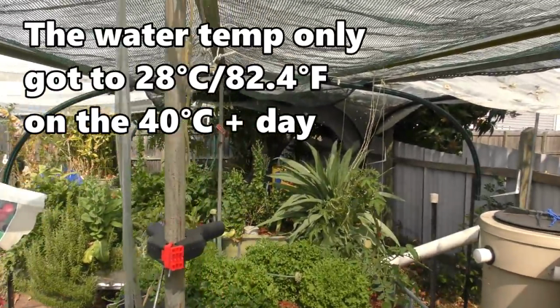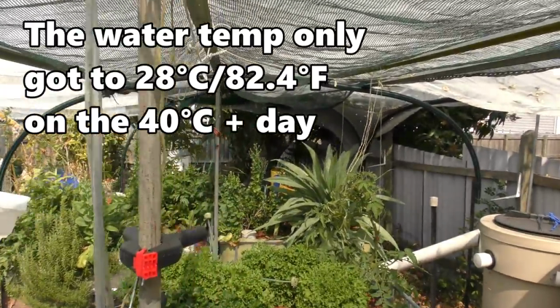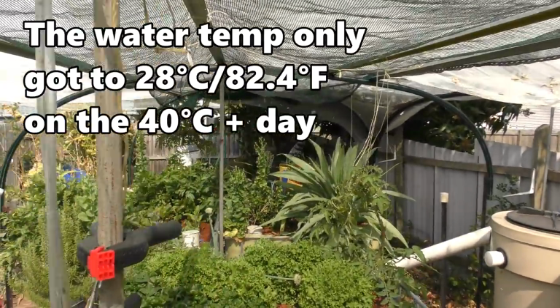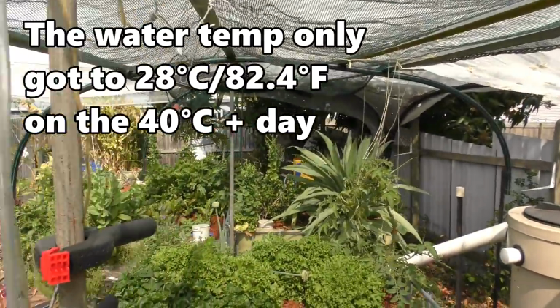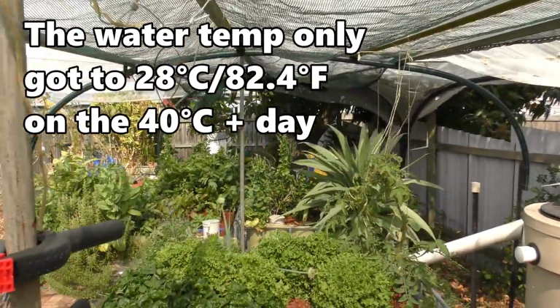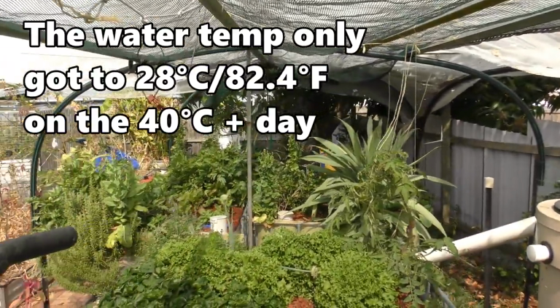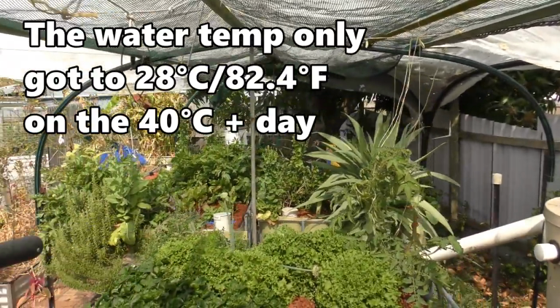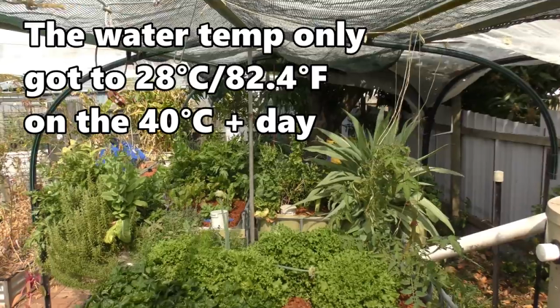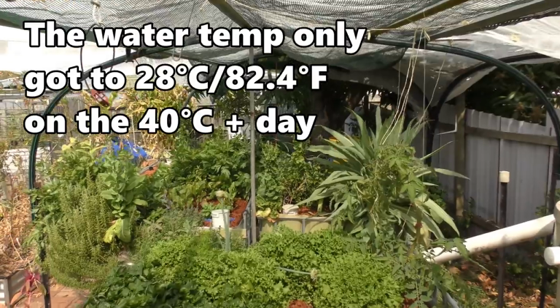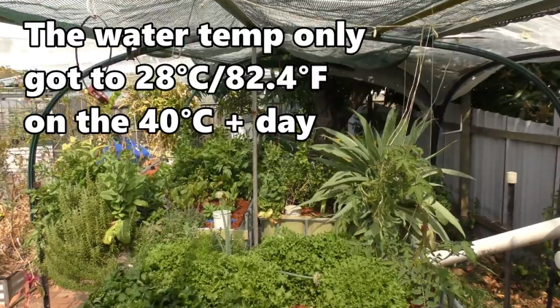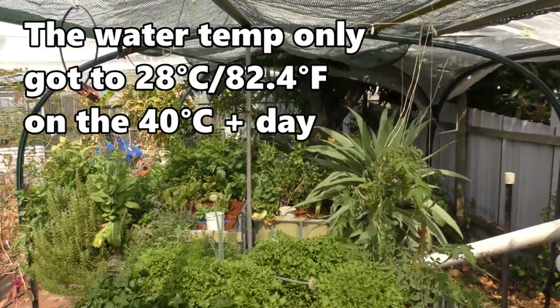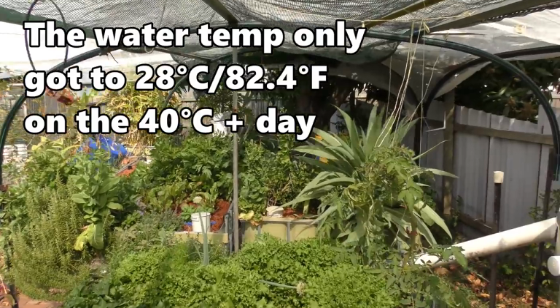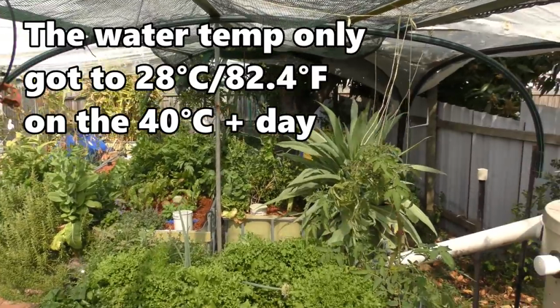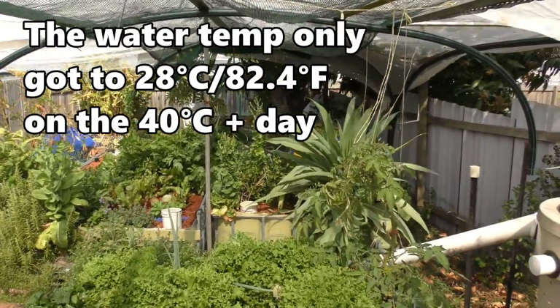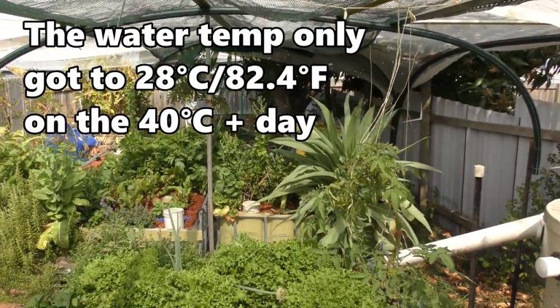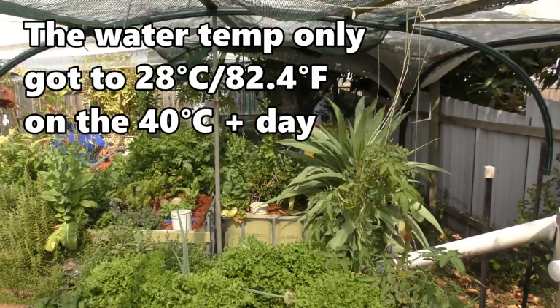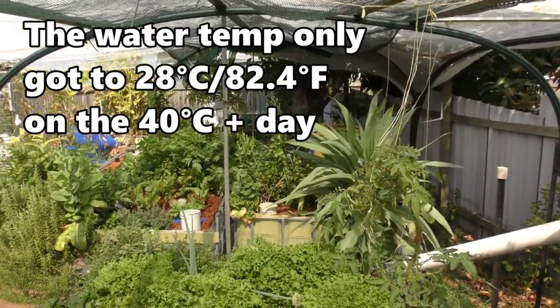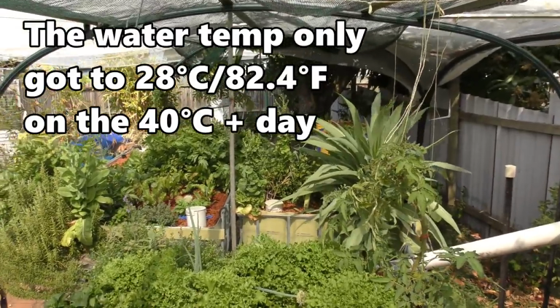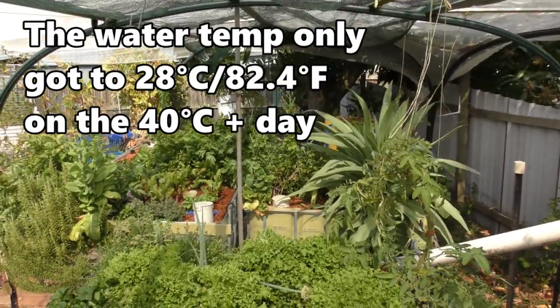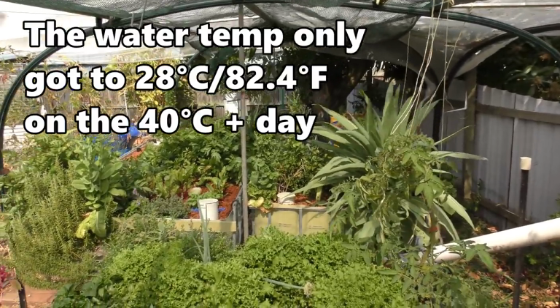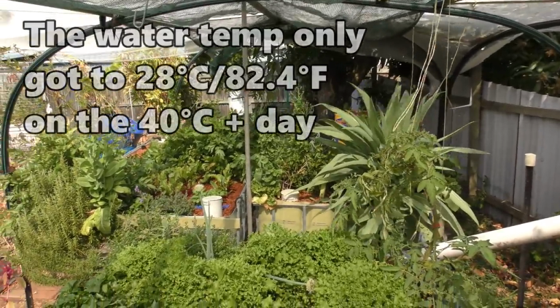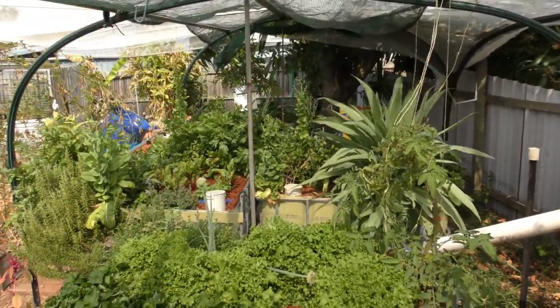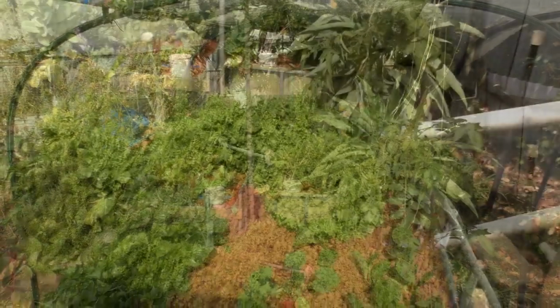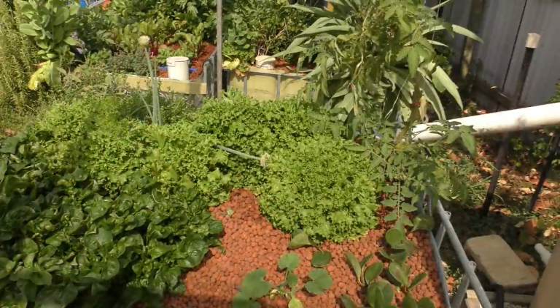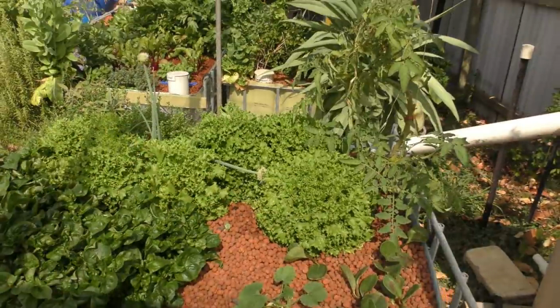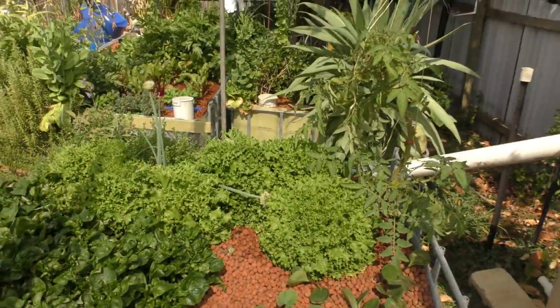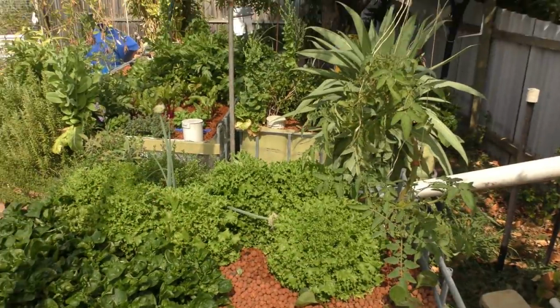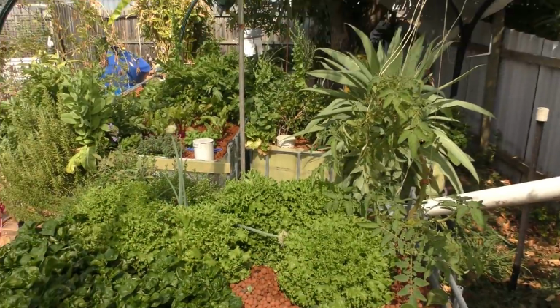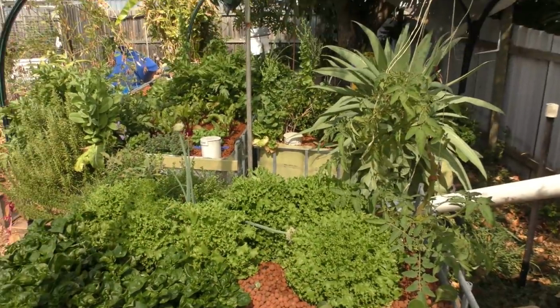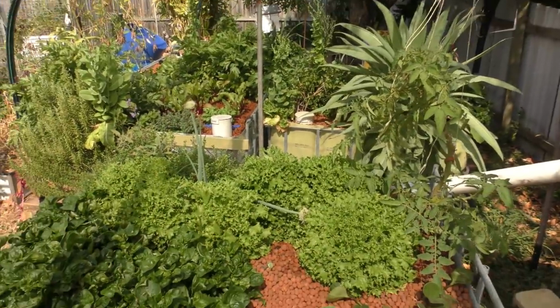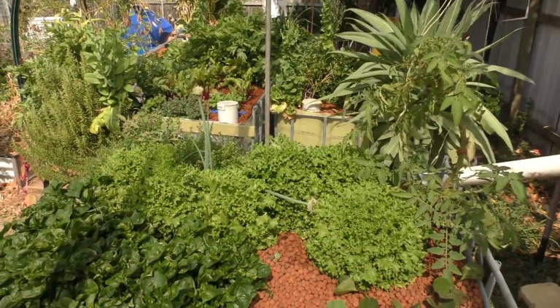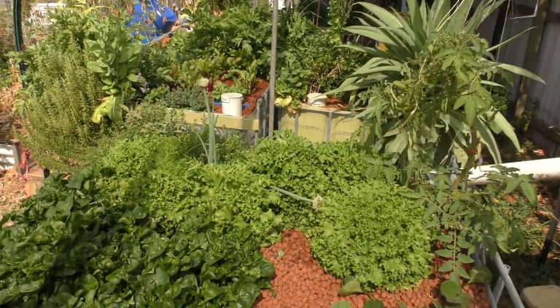So knowing that we've got a couple of hot days coming, I popped some 90% shade cloth just over the fish tank side of things — that'll also help cut down on the algae buildup in there. And I ran a section of 30% shade cloth just over the center of the grow beds. They'll get a little bit of sunlight in the morning, which might wilt some of the plants on the 40 degree day, but nothing too drastic.